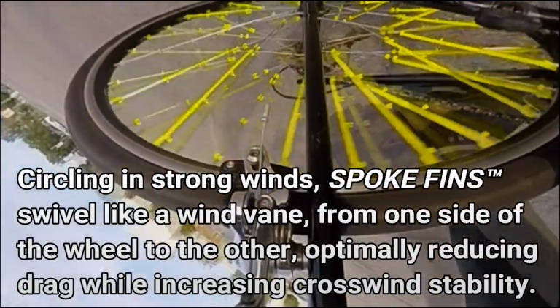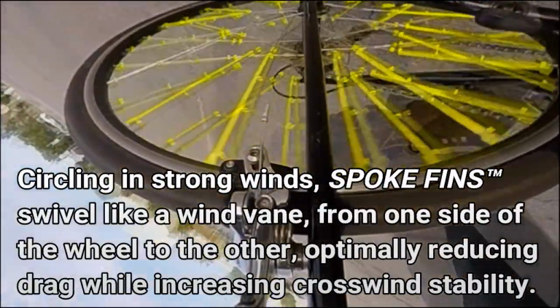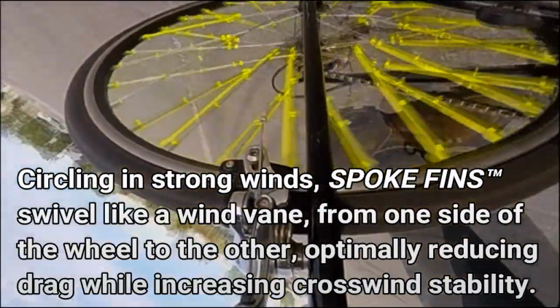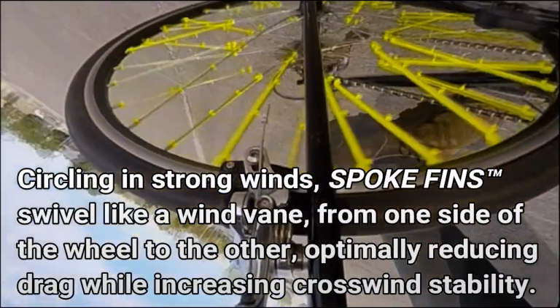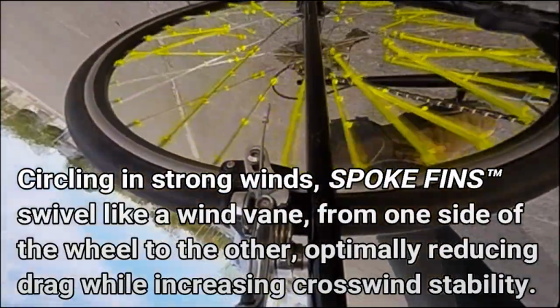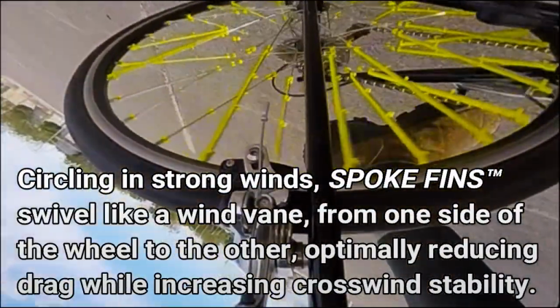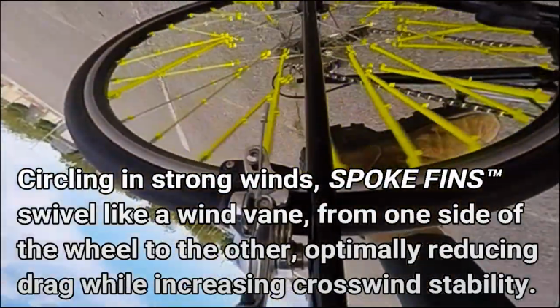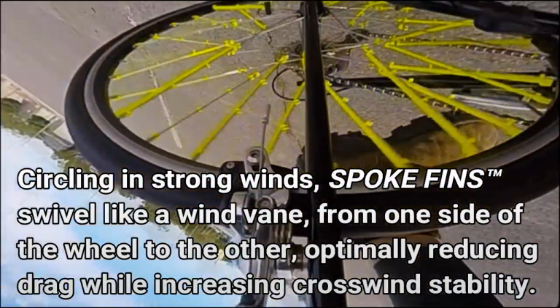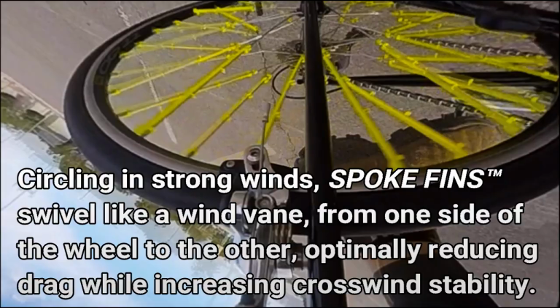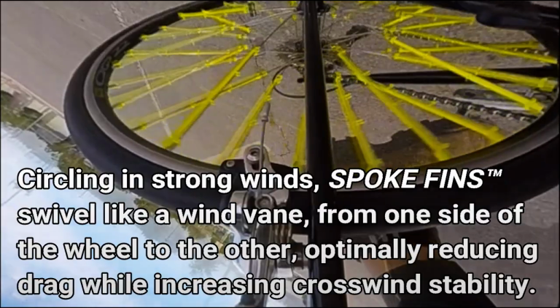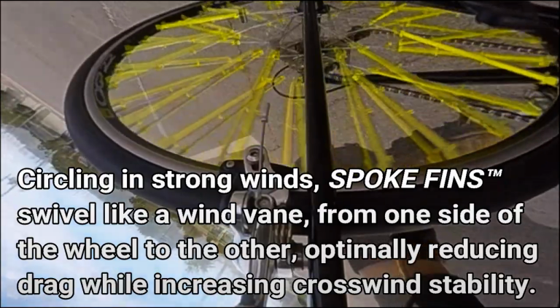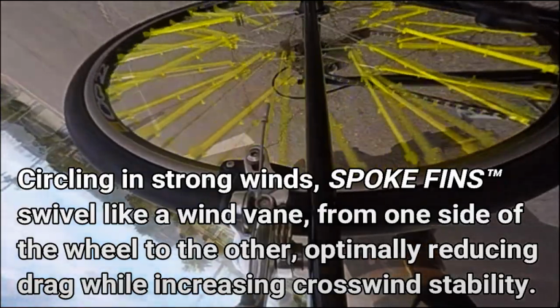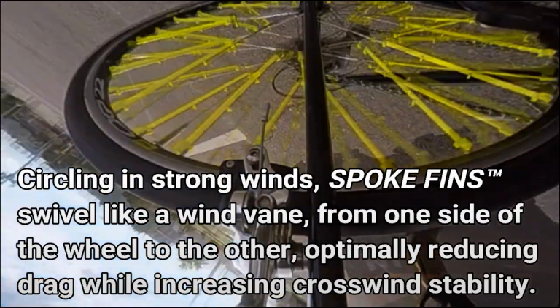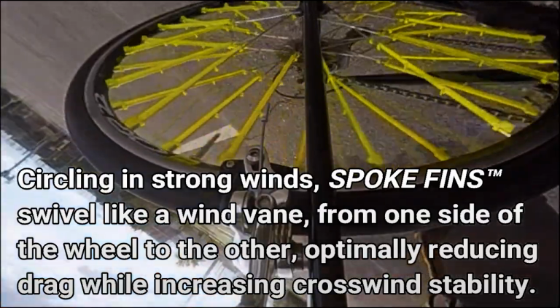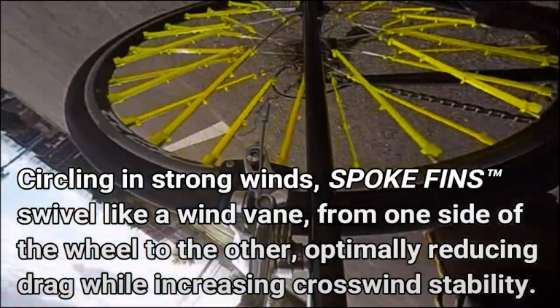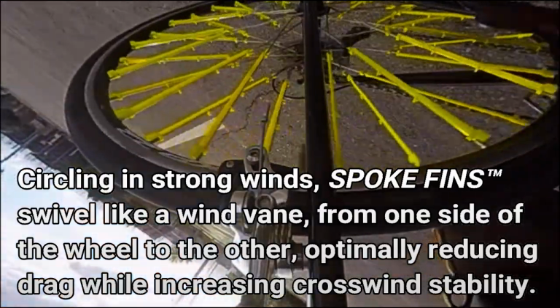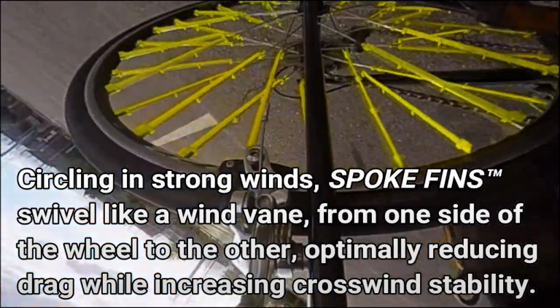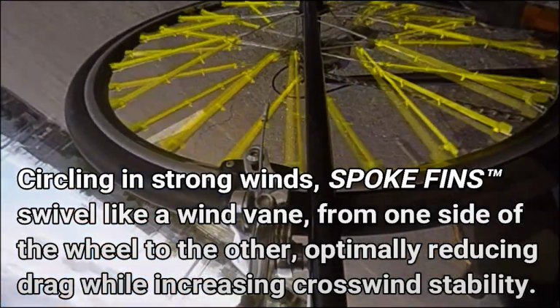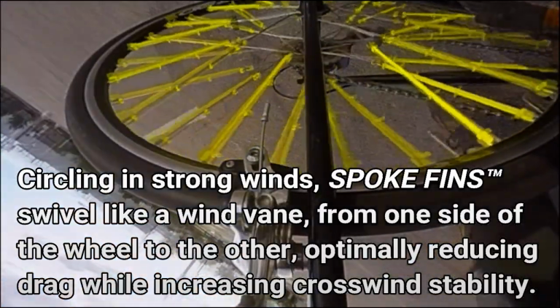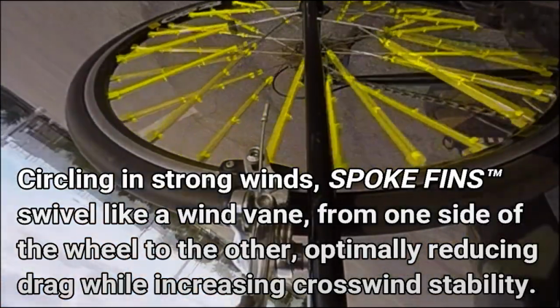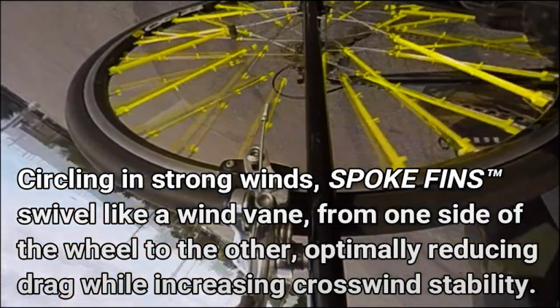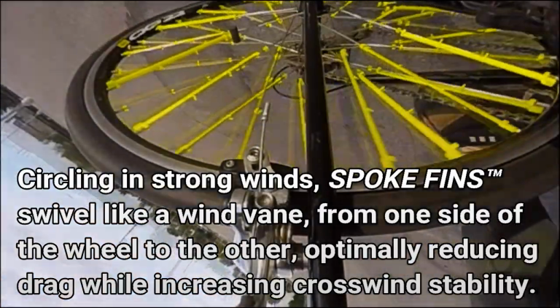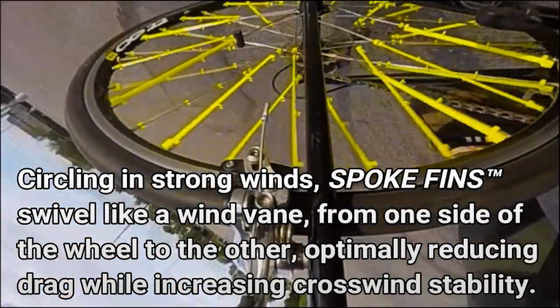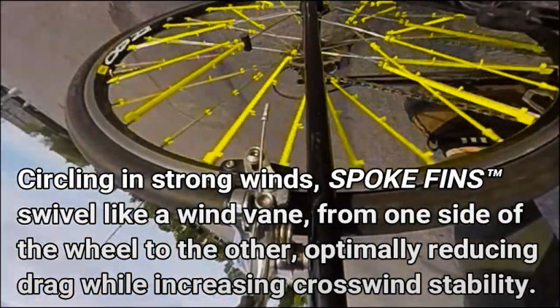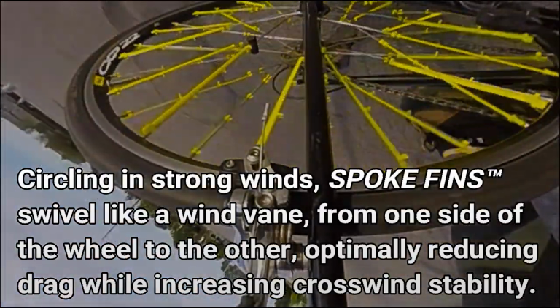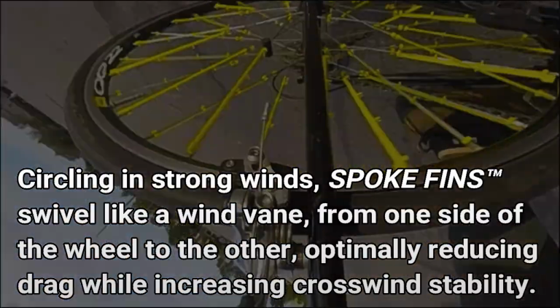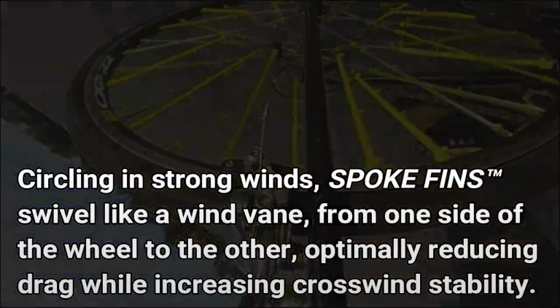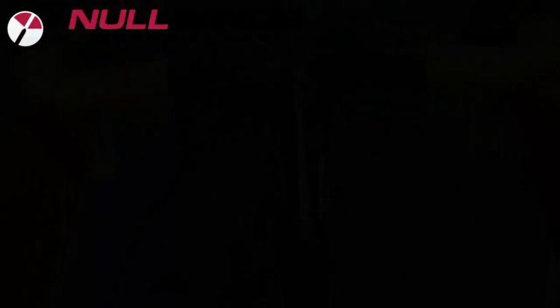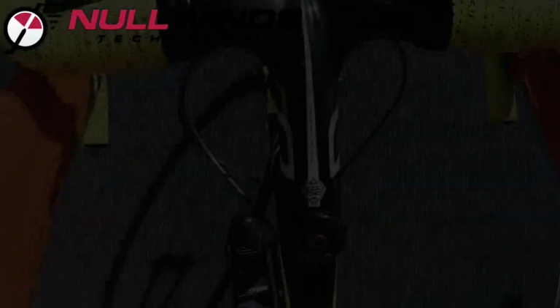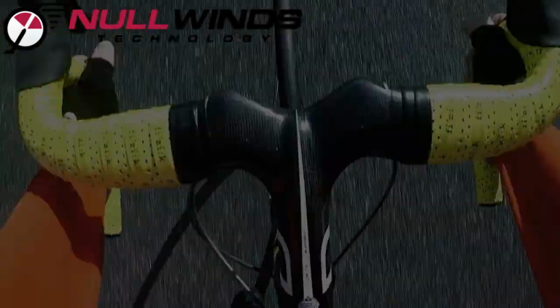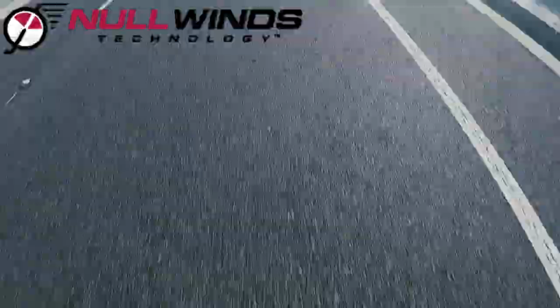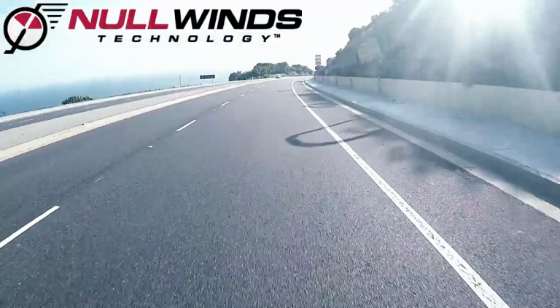By swiveling around the round spoke like a wind vane, spoke fins streamline the spoke to reduce drag even in crosswinds.